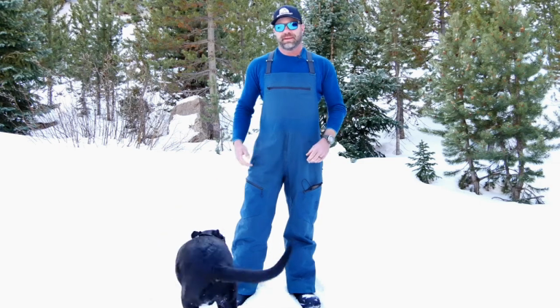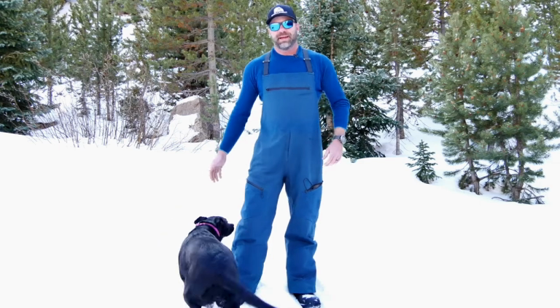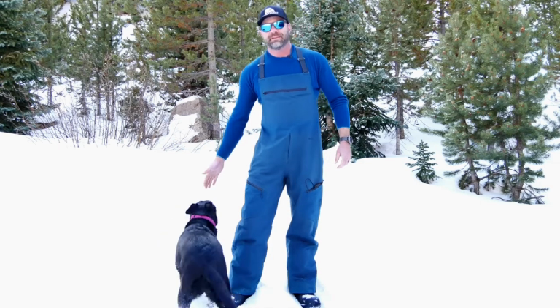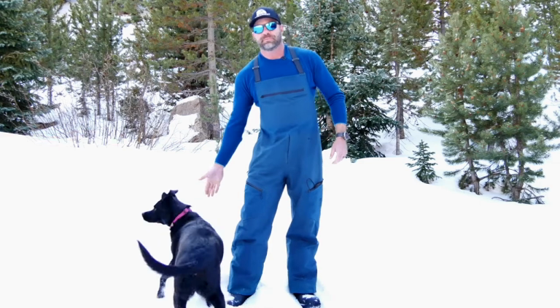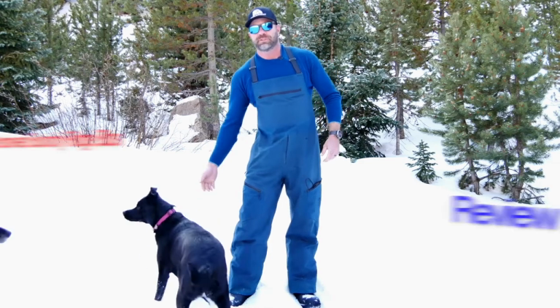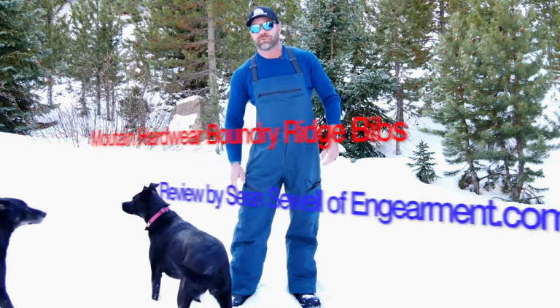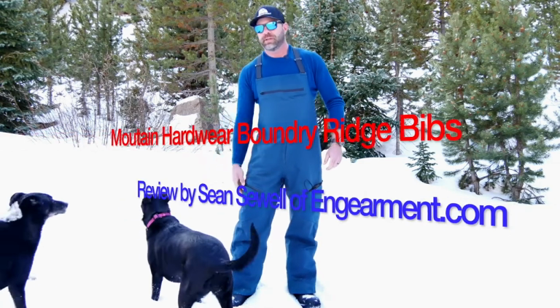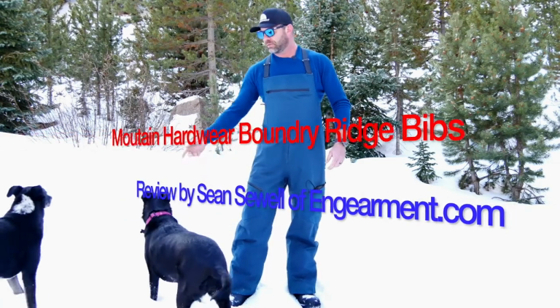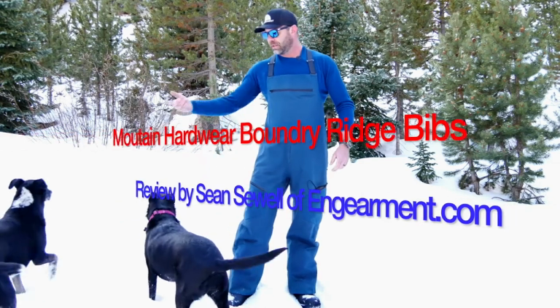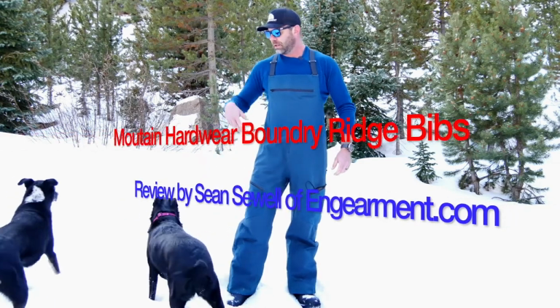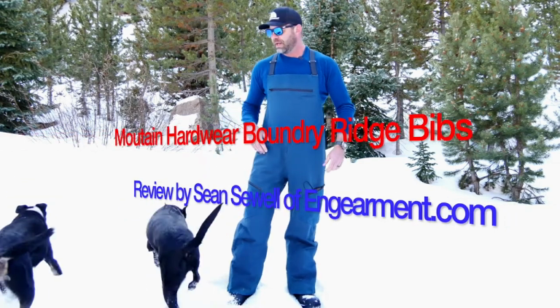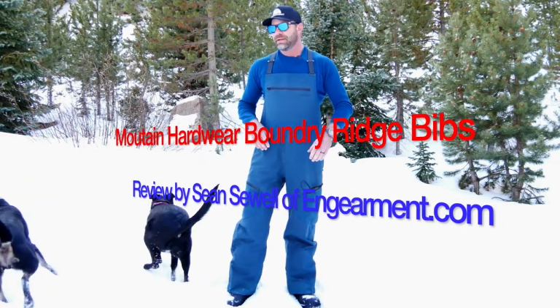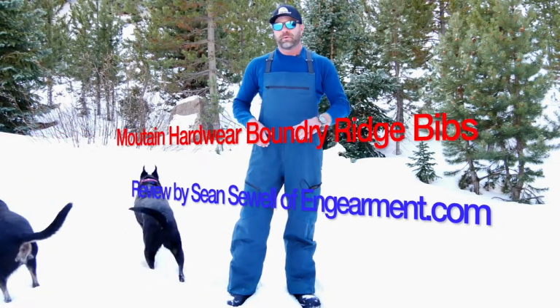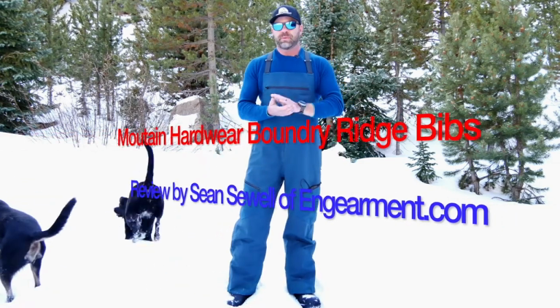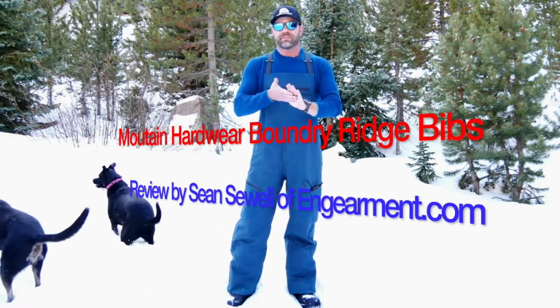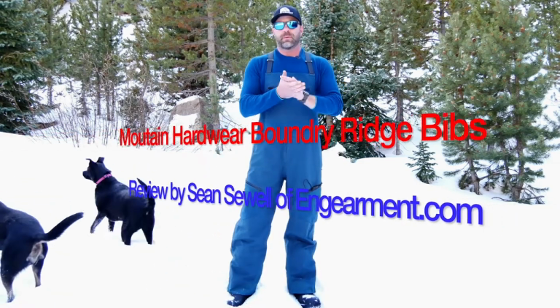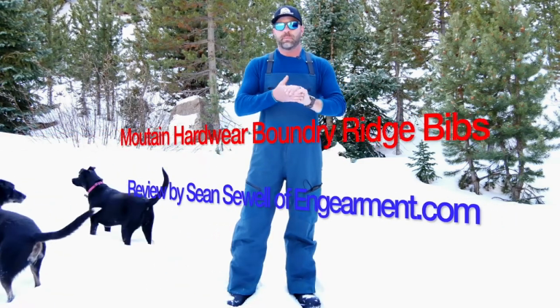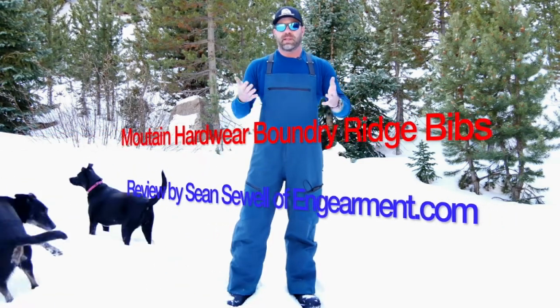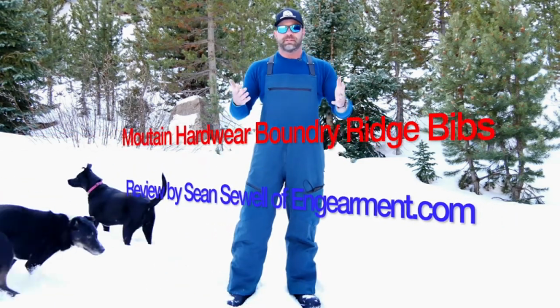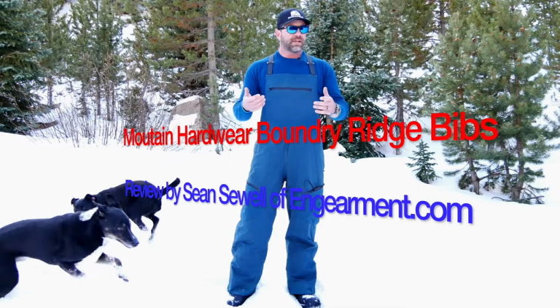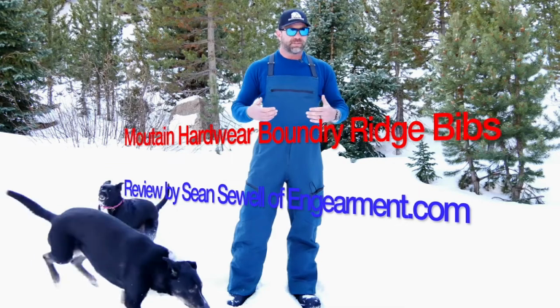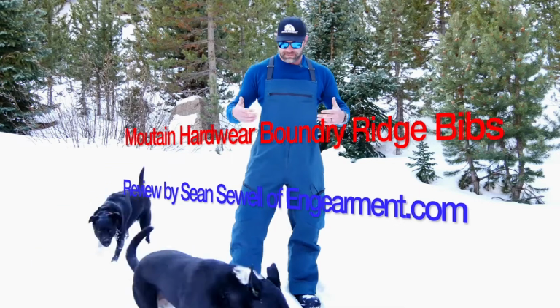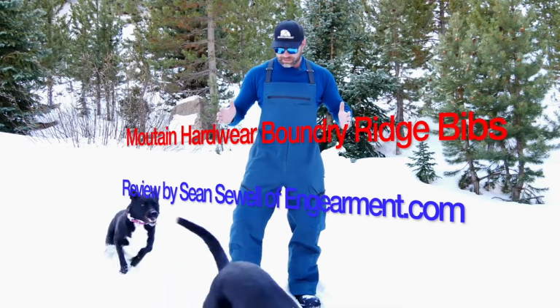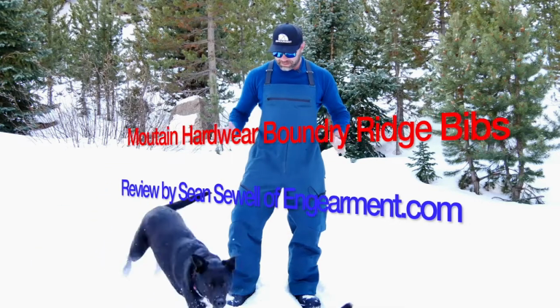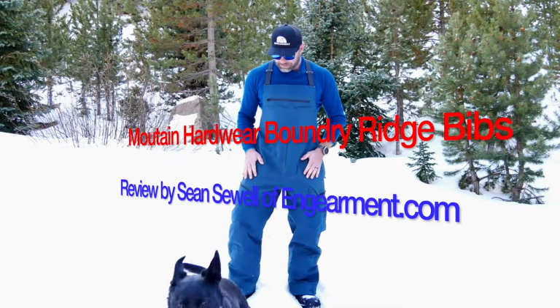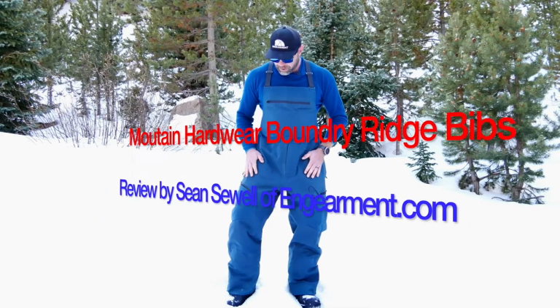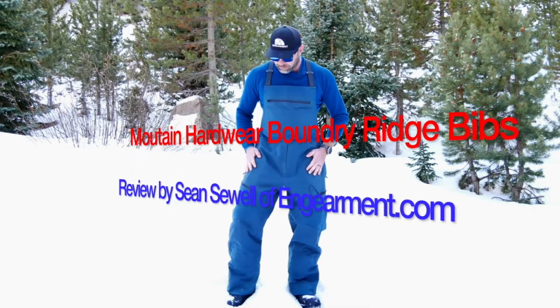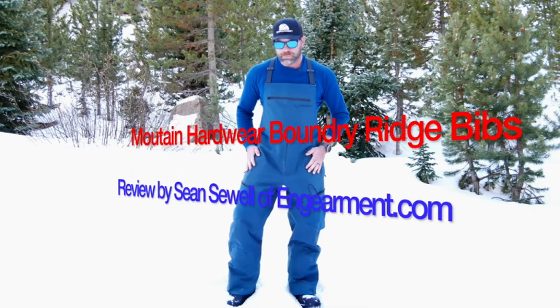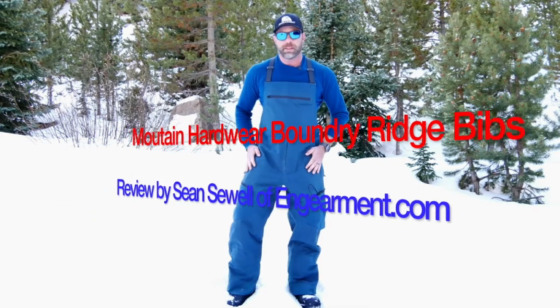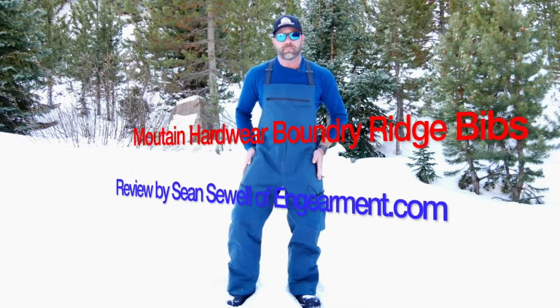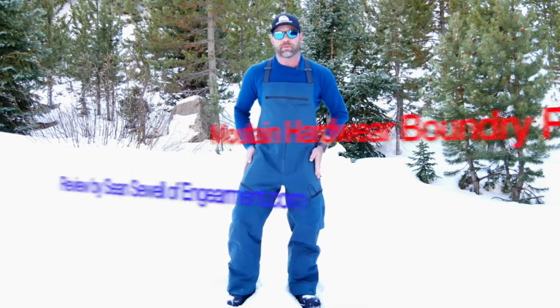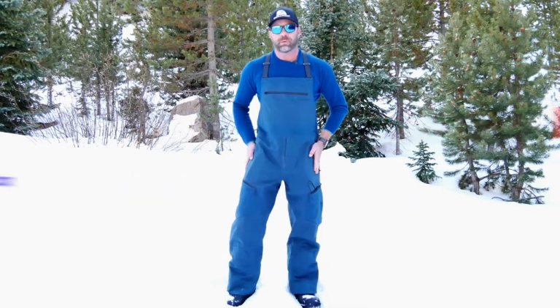Hey guys, Sean Sewell here. My dogs Riley and Chloe and I are up in the mountains of Colorado, playing in the snow, testing out these Boundary Ridge bibs from Mountain Hardware.